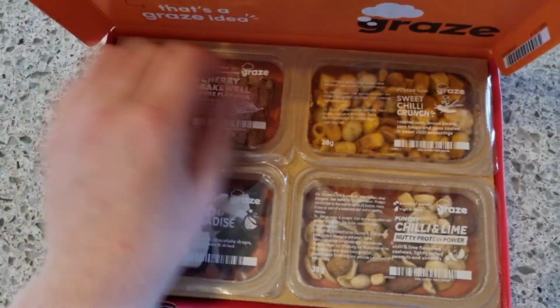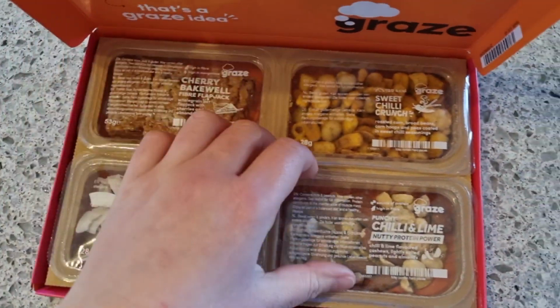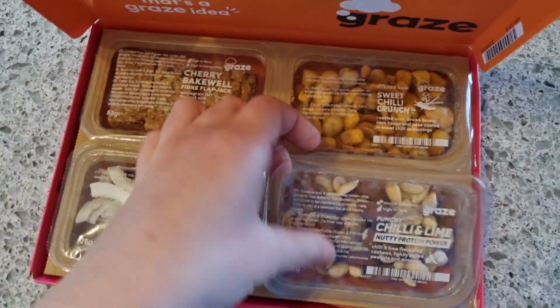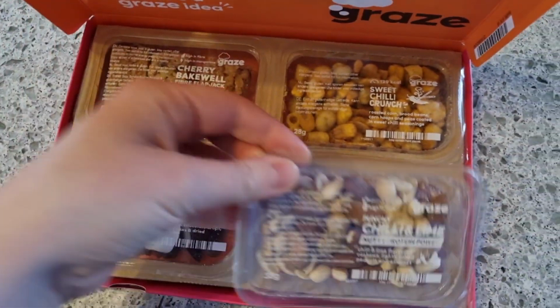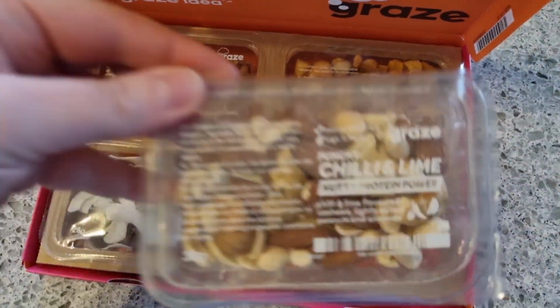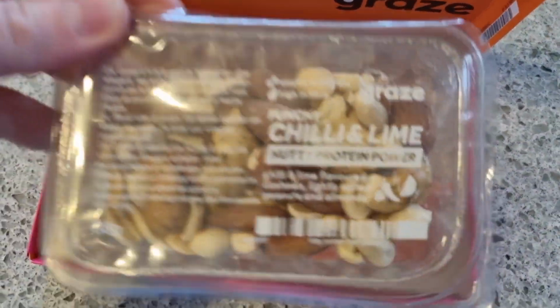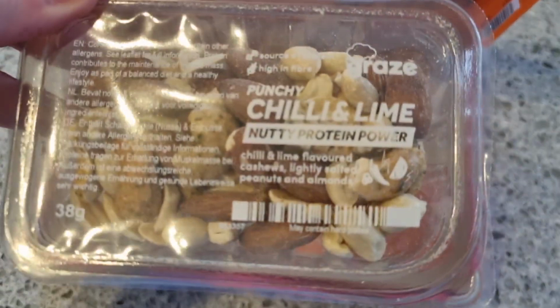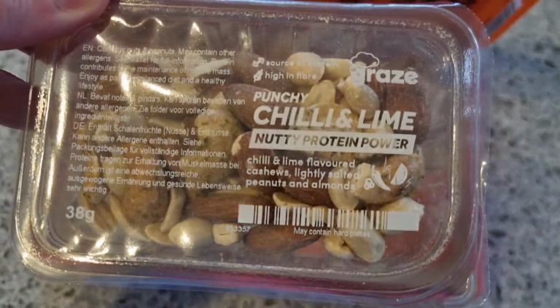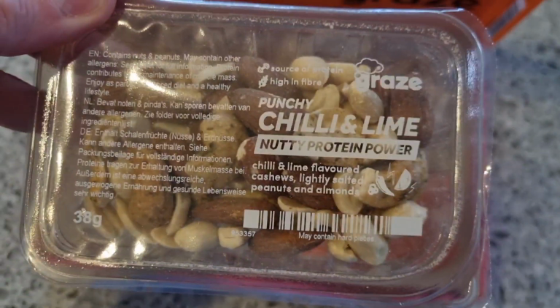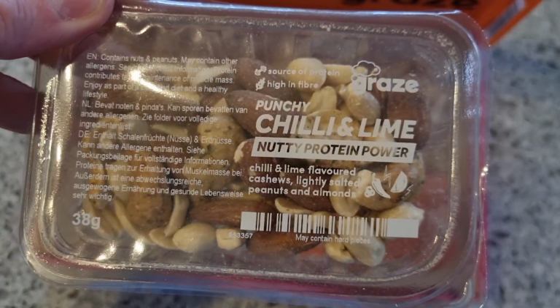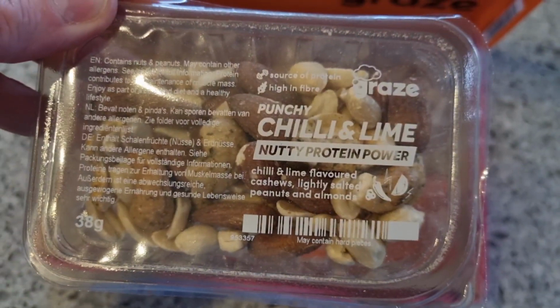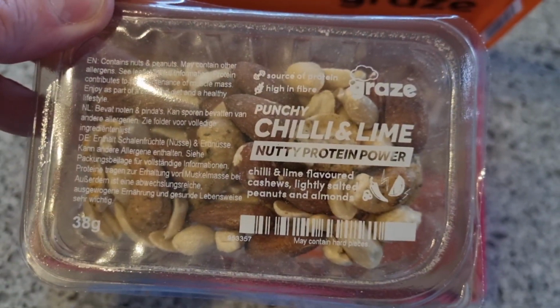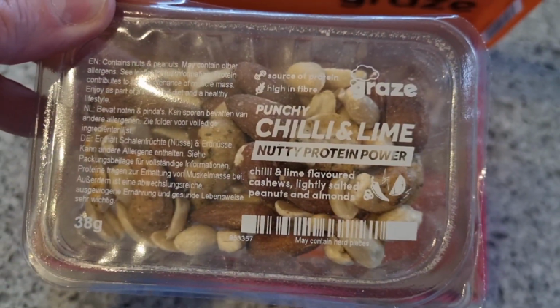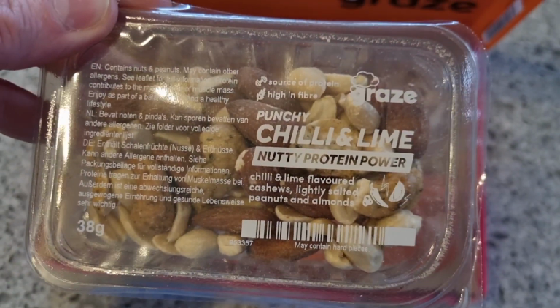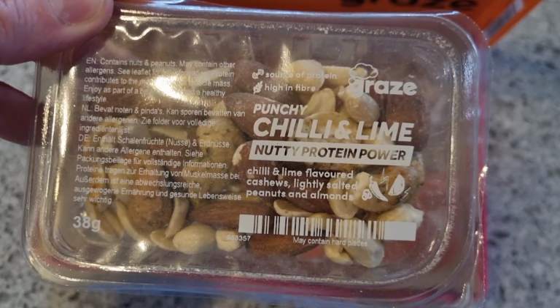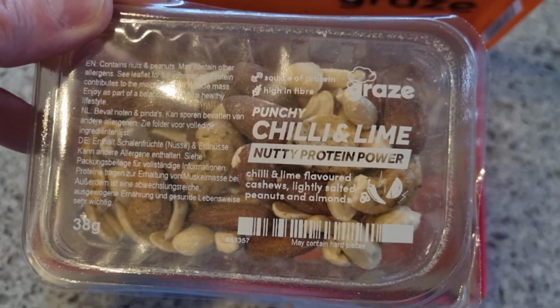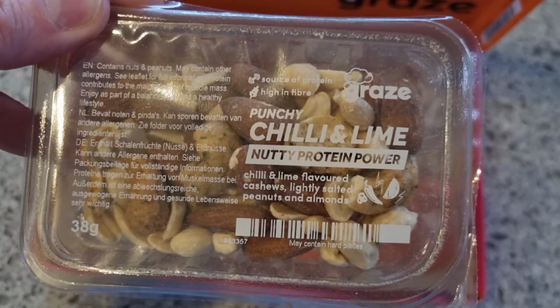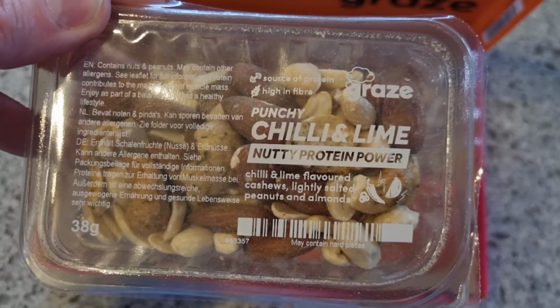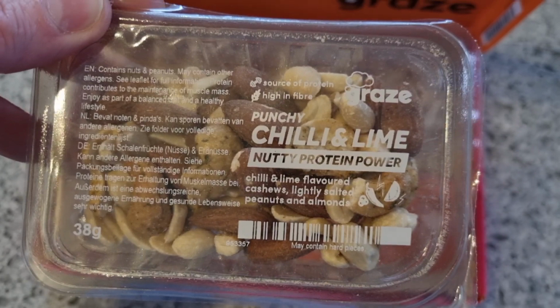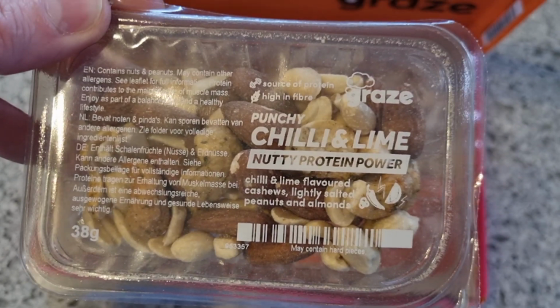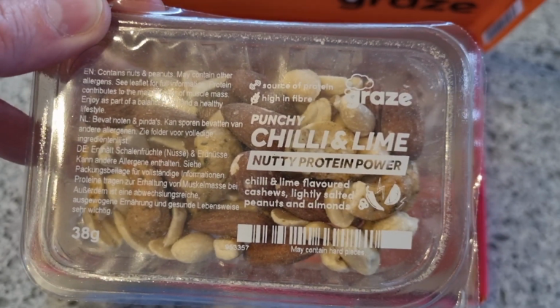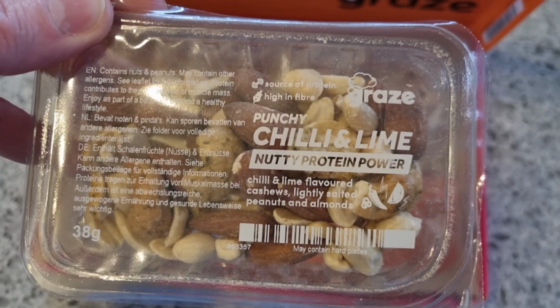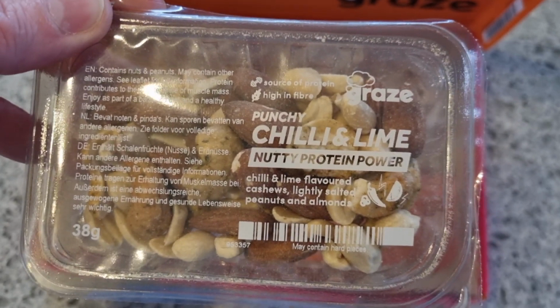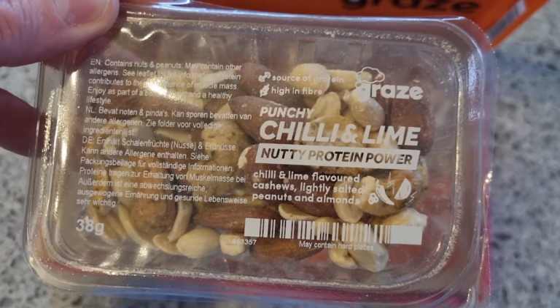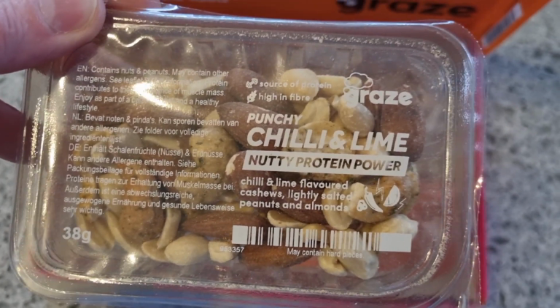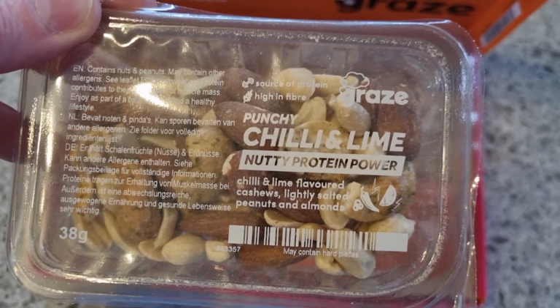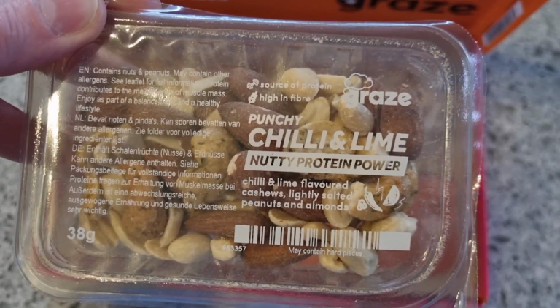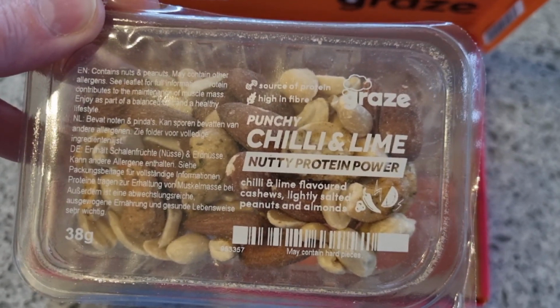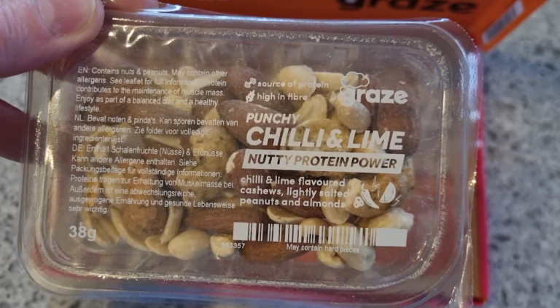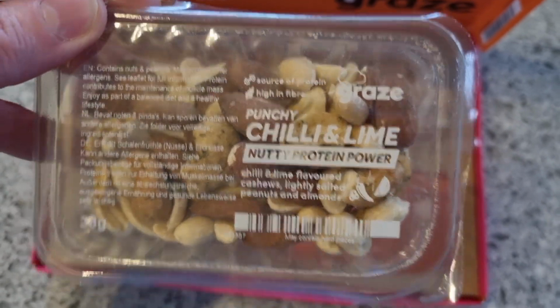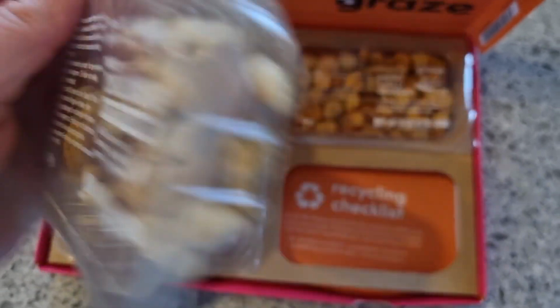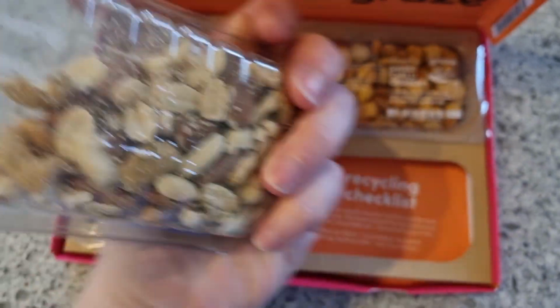Then down here we have a Punchy Chilli and Lime — a nutty protein punnet with chilli and lime flavoured cashews, lightly salted peanuts and almonds.